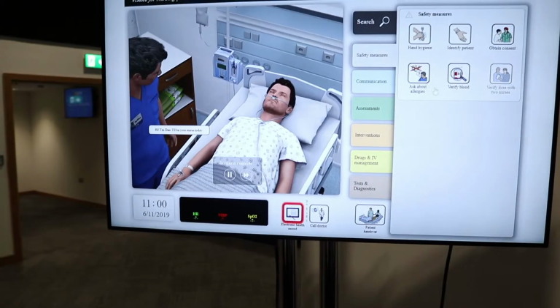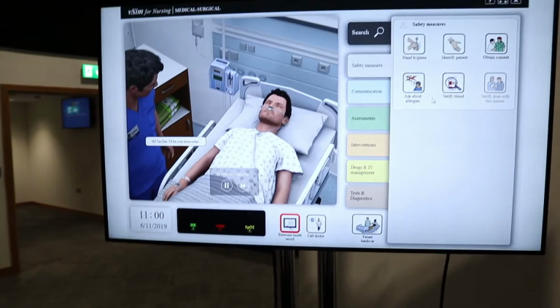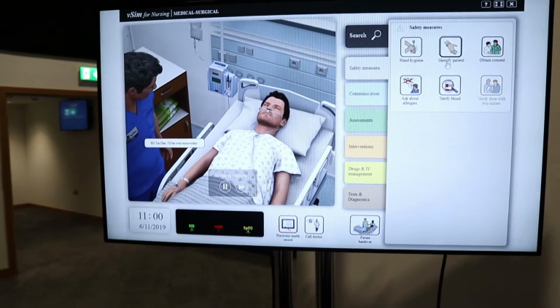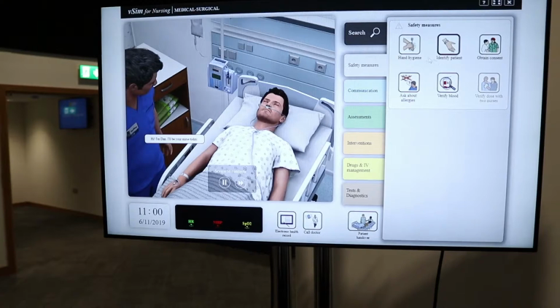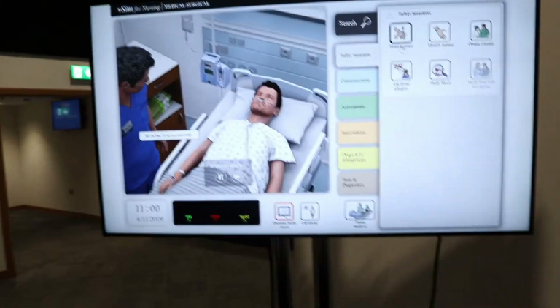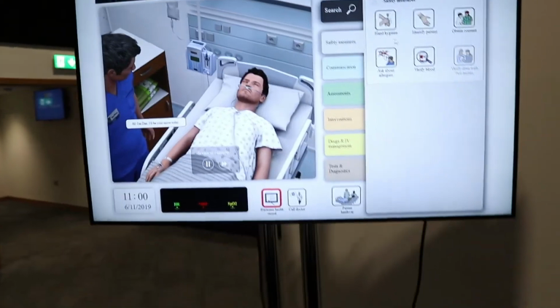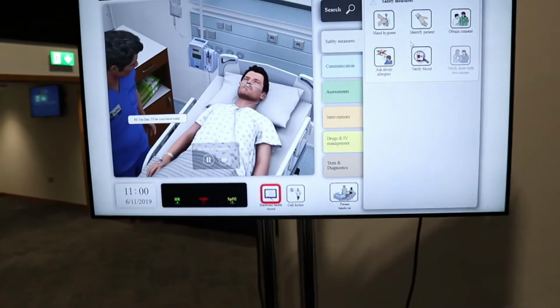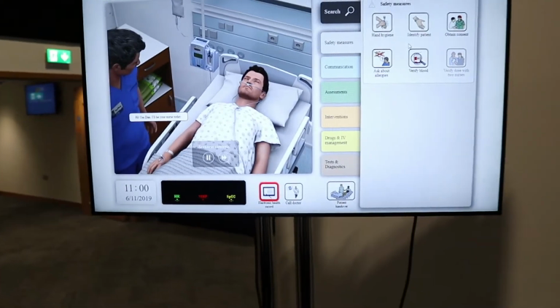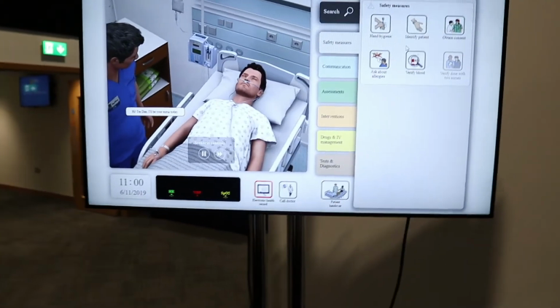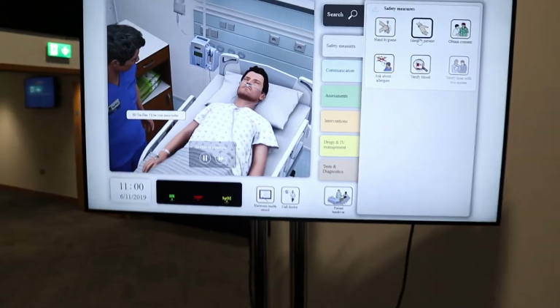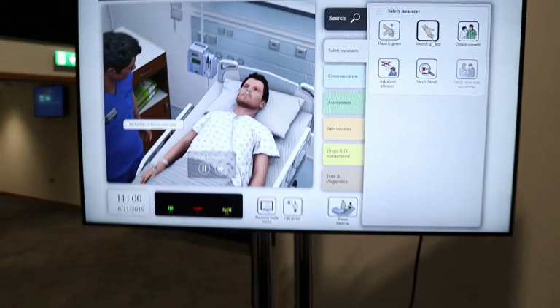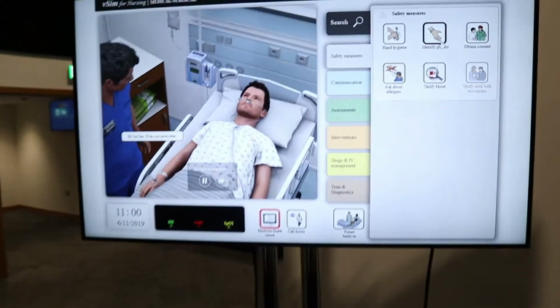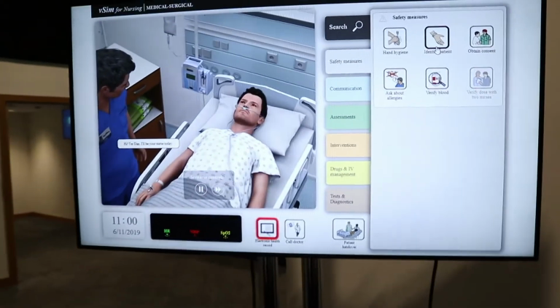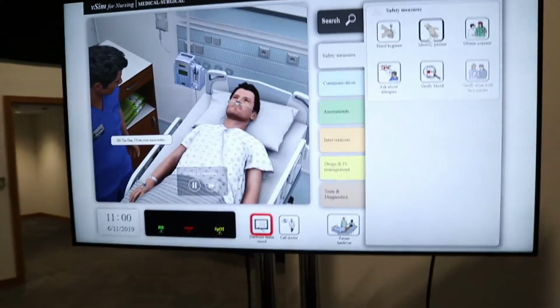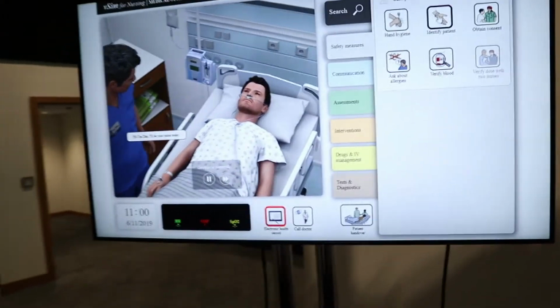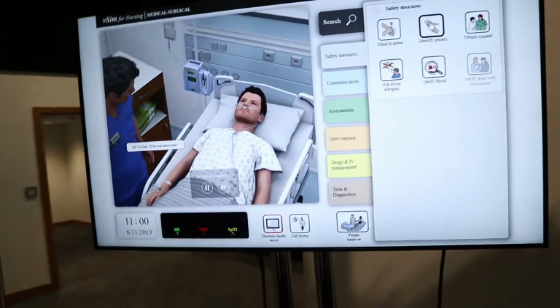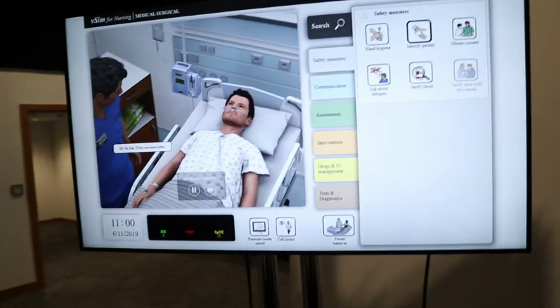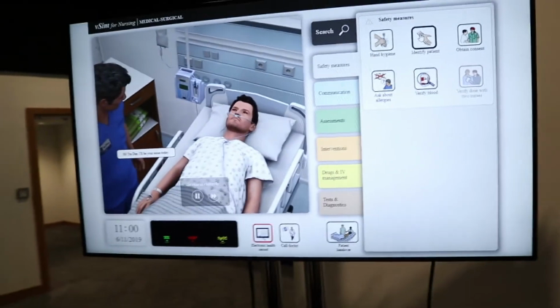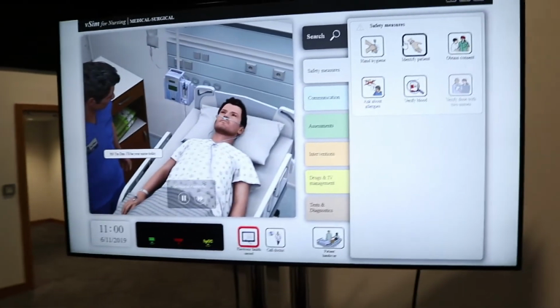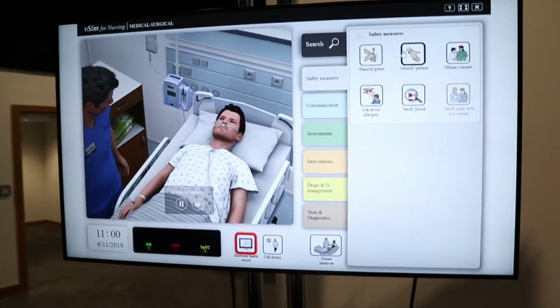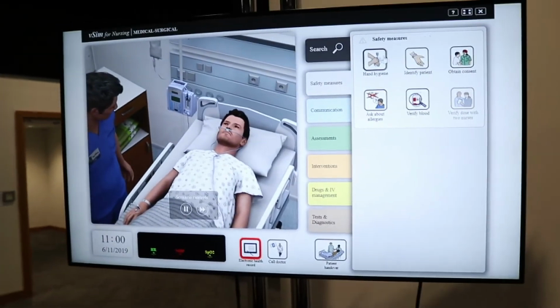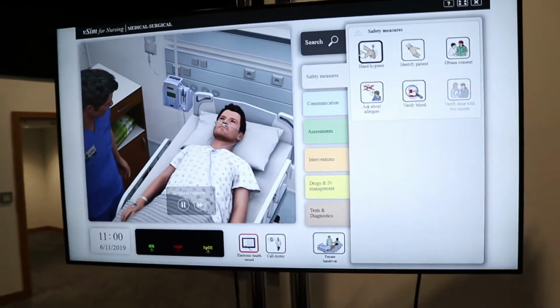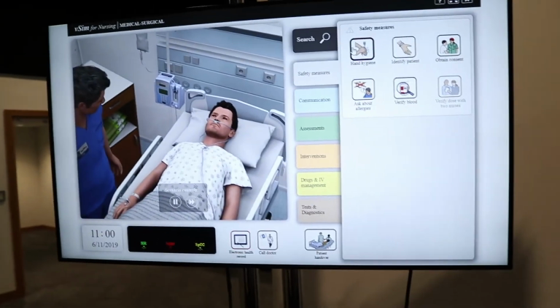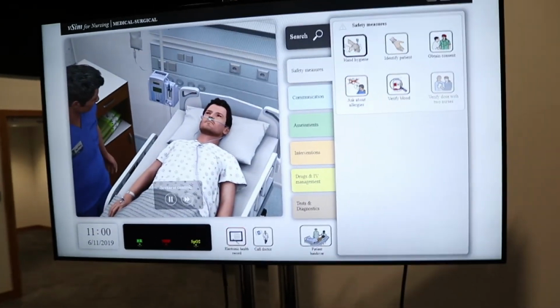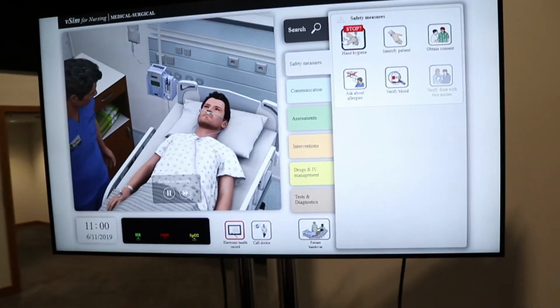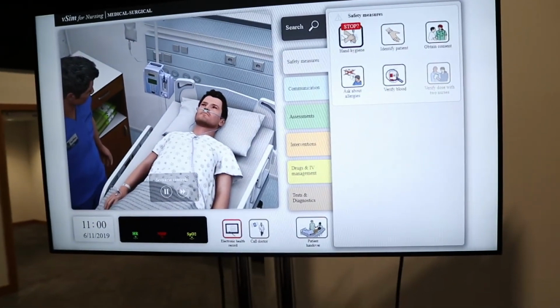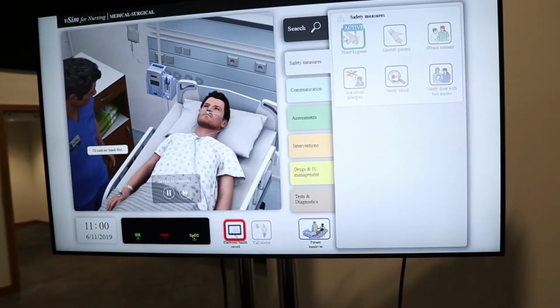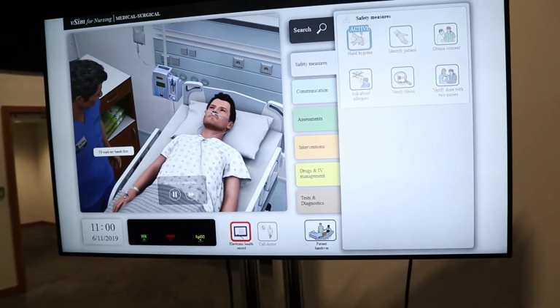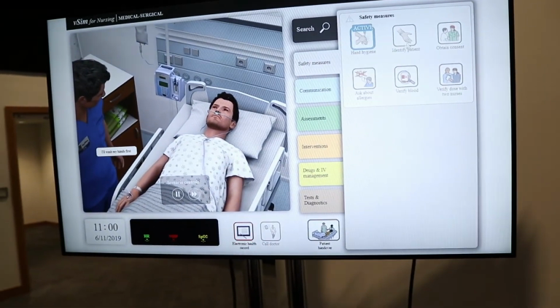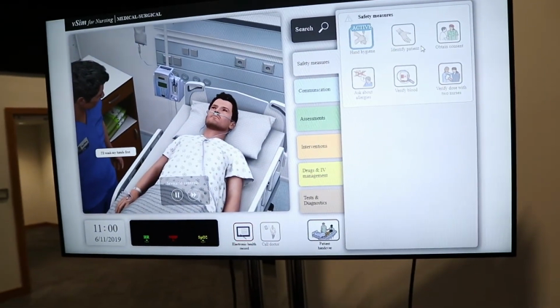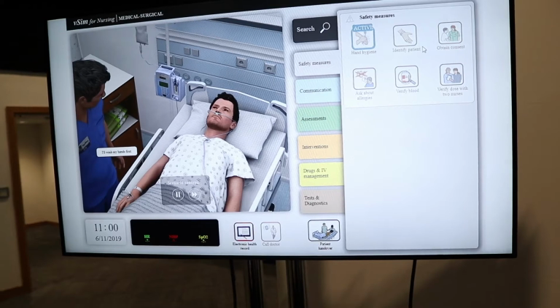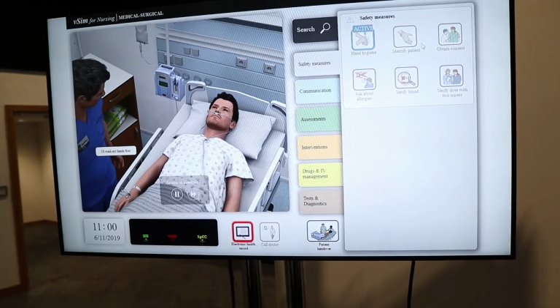Hi, I'm Dan. I'll be your nurse today. I'll wash my hands first.